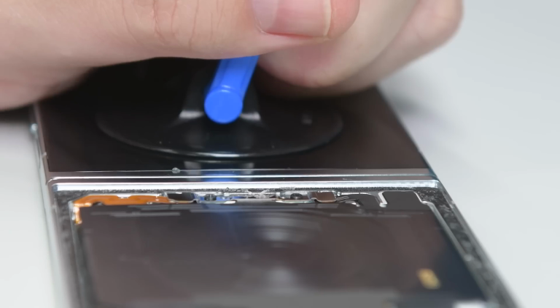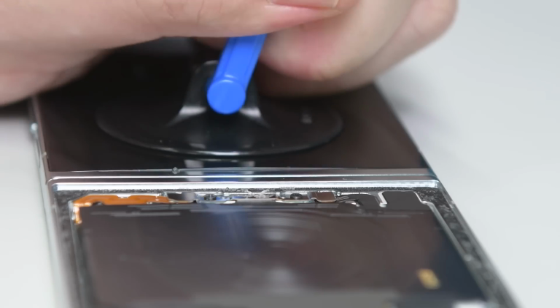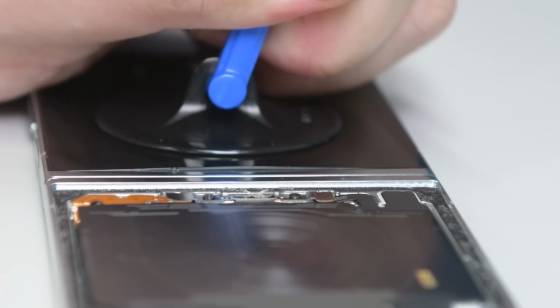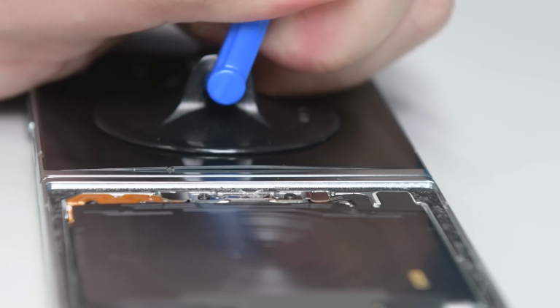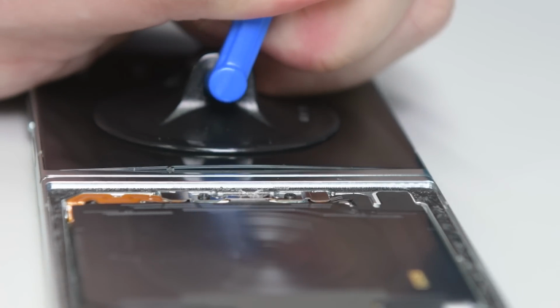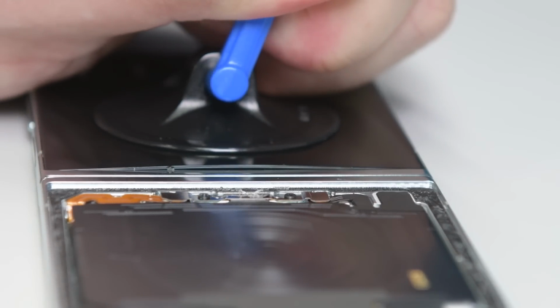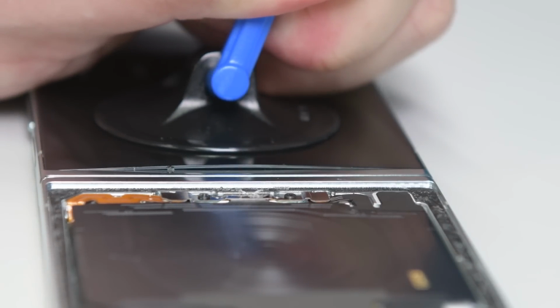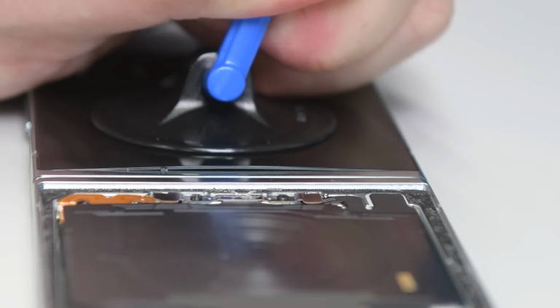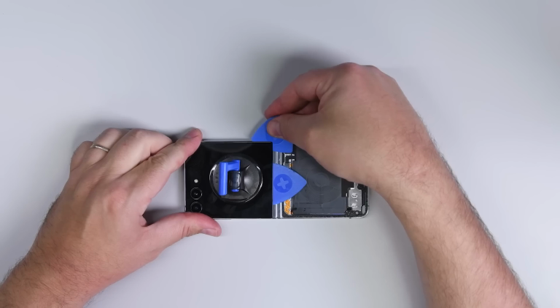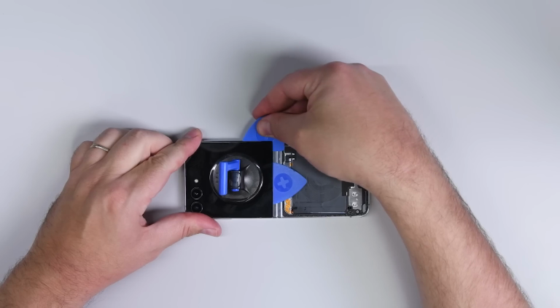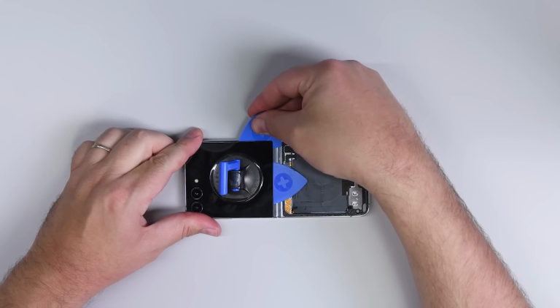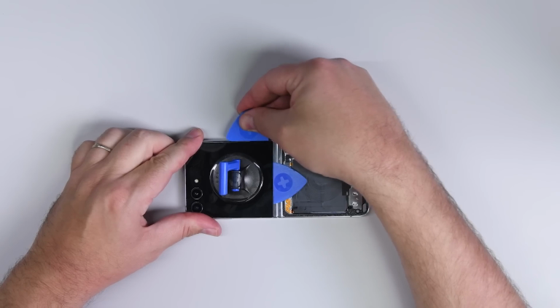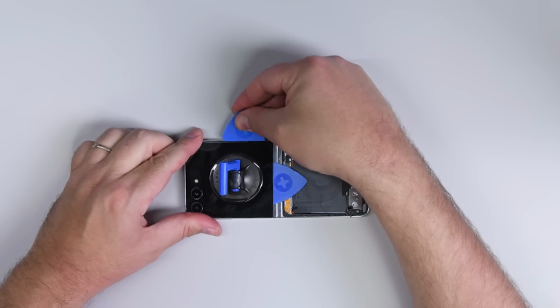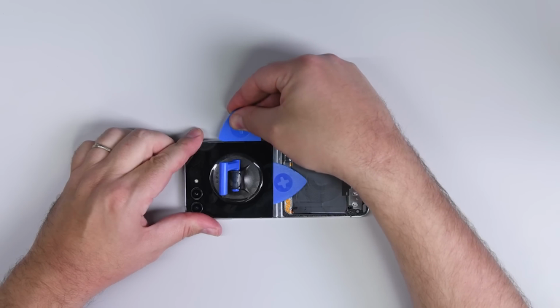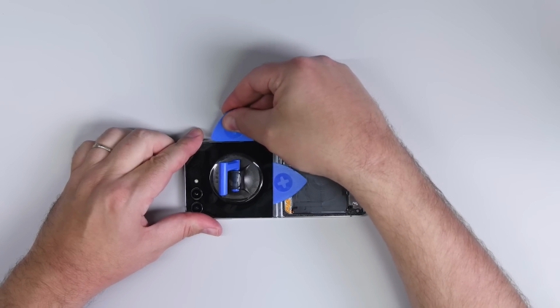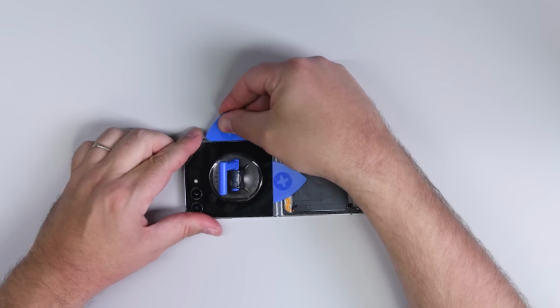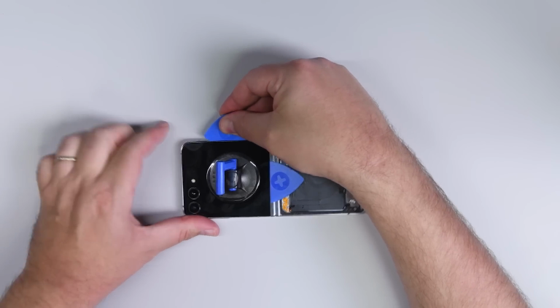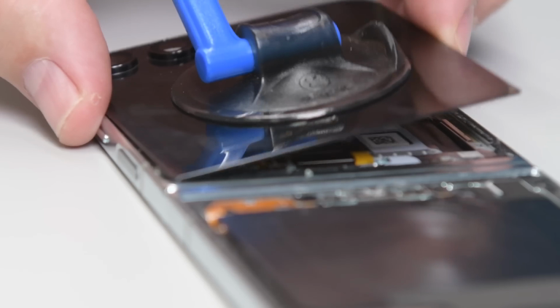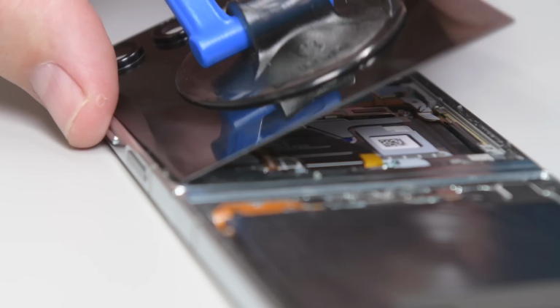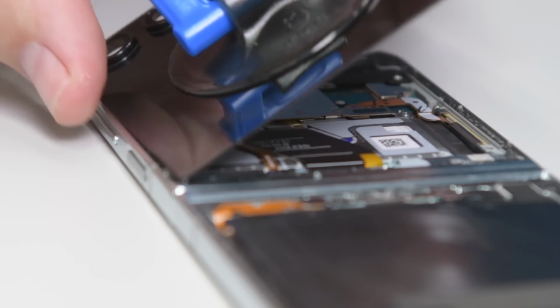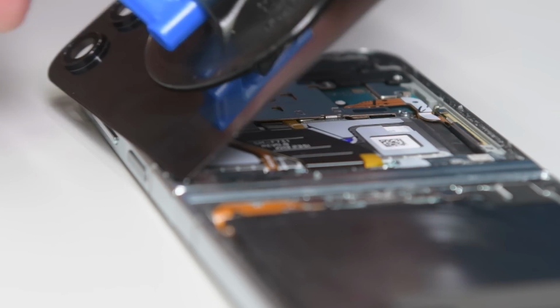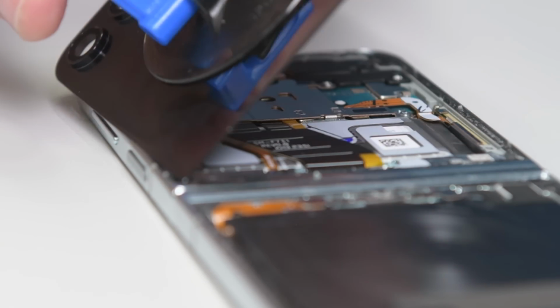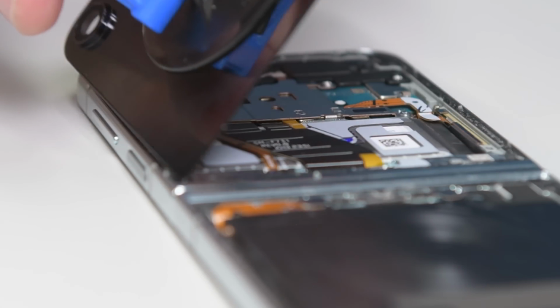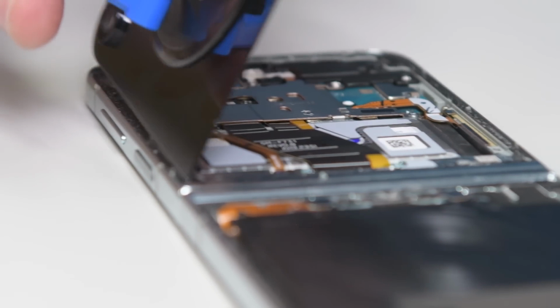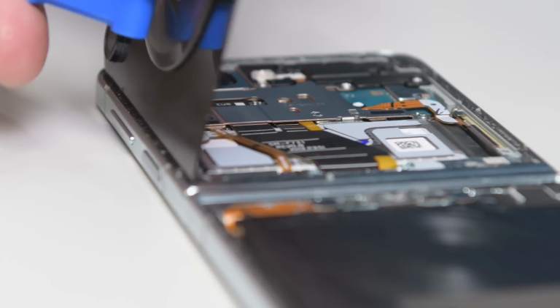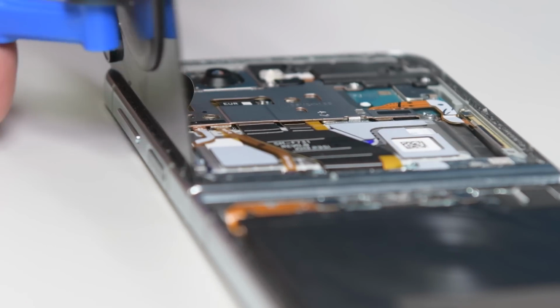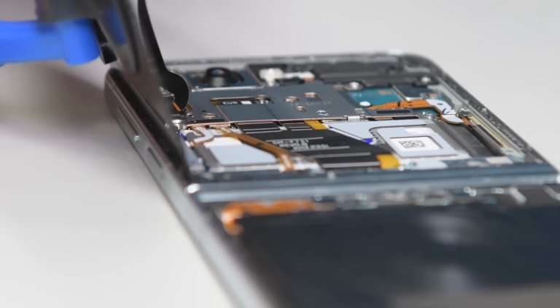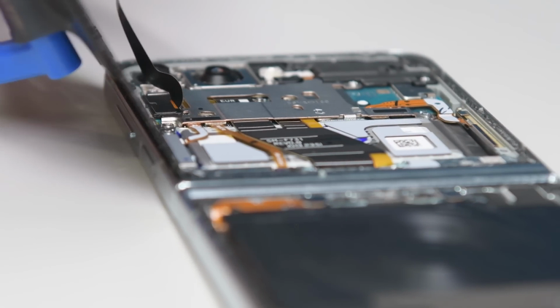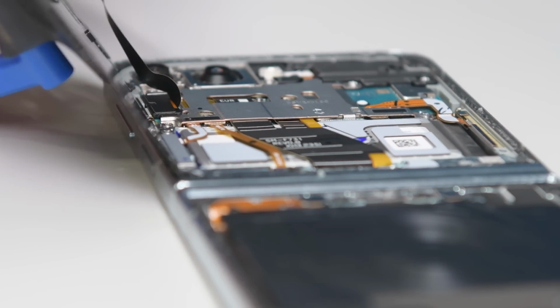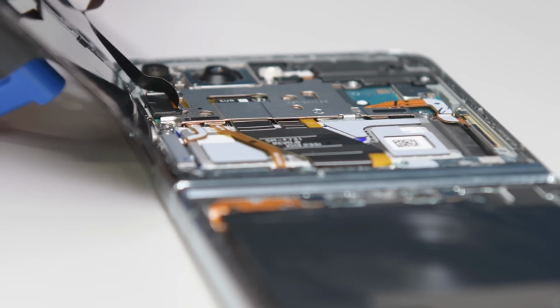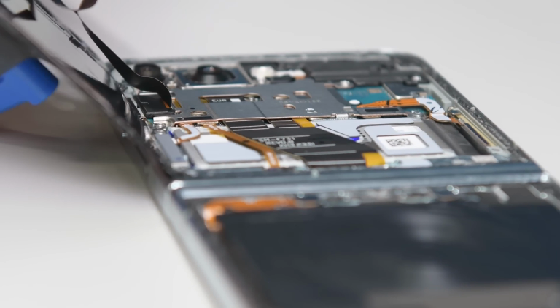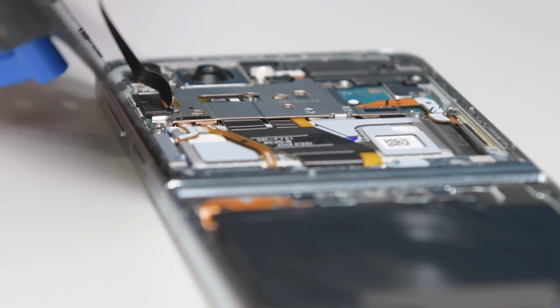Repeating the same process for the rear display, I'm able to lift it away, but I do need to disconnect the display cable to fully remove it.